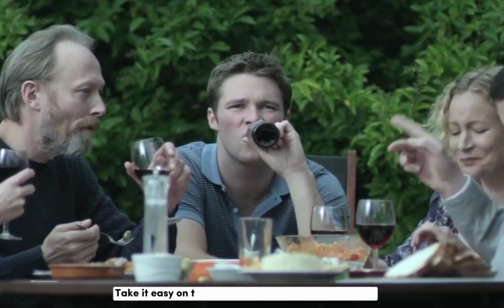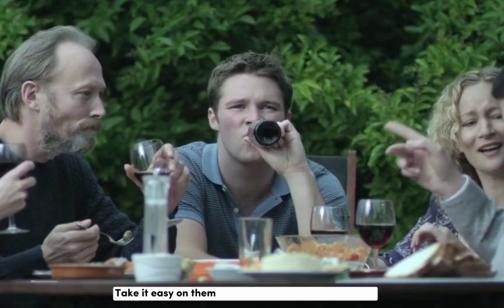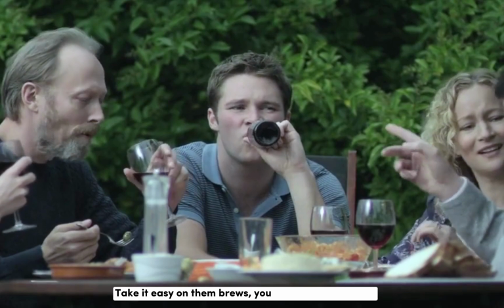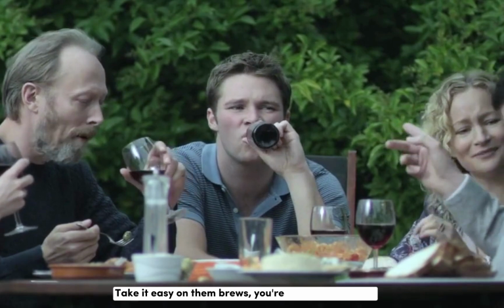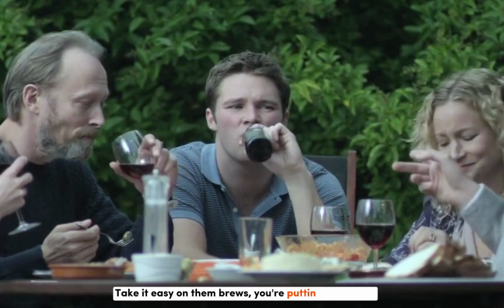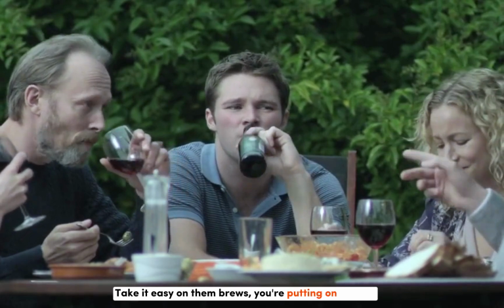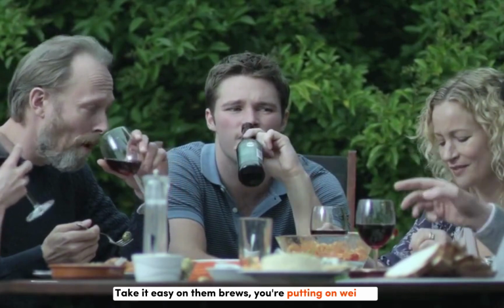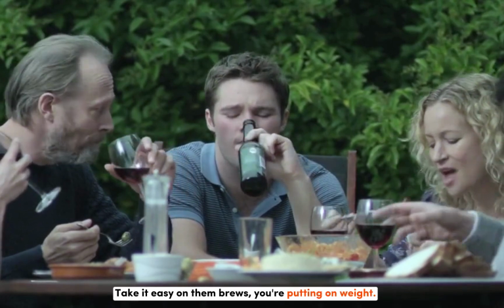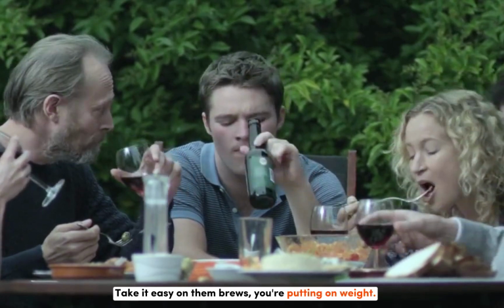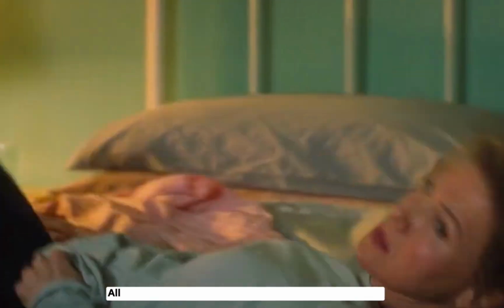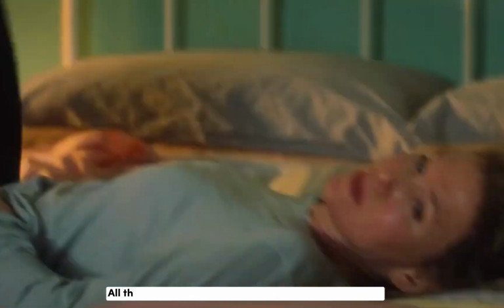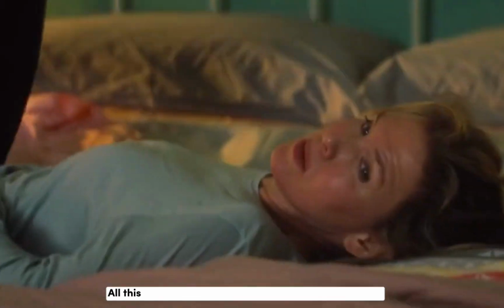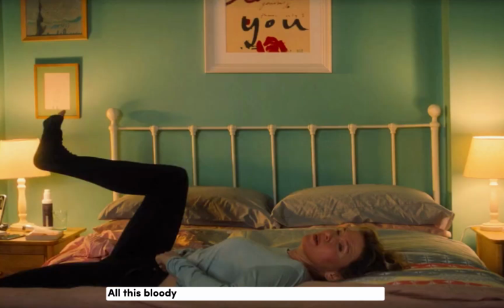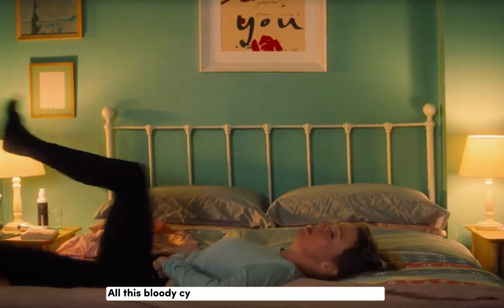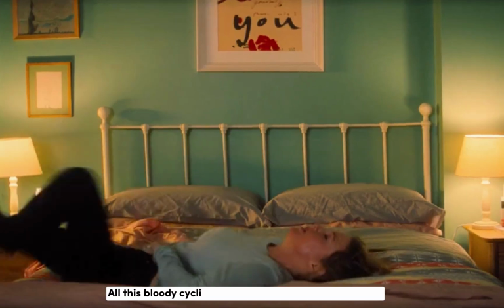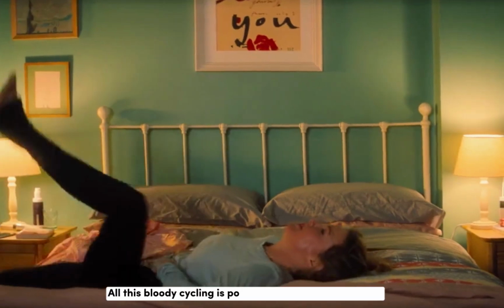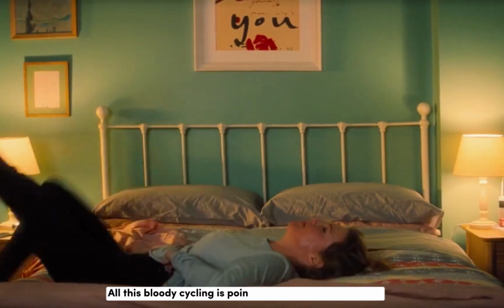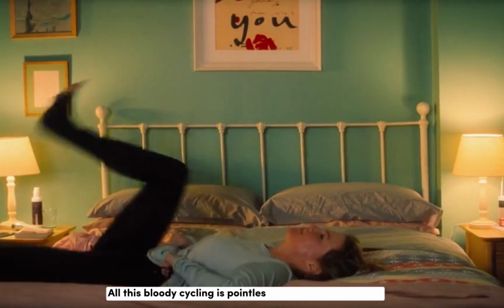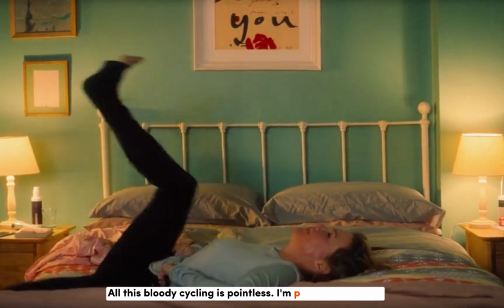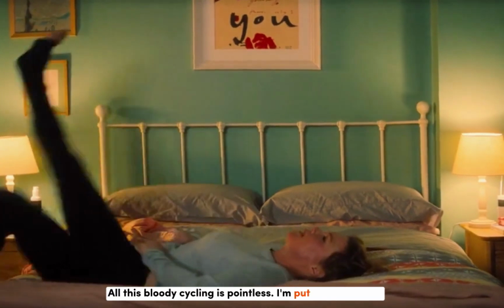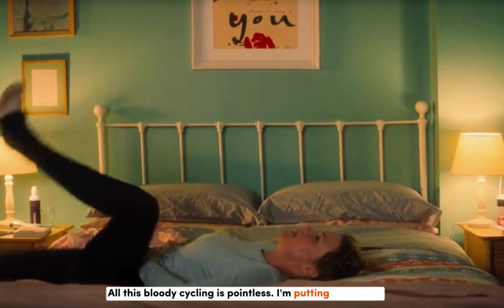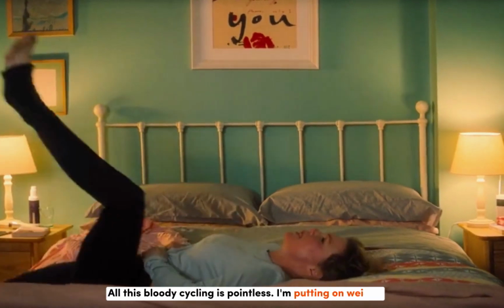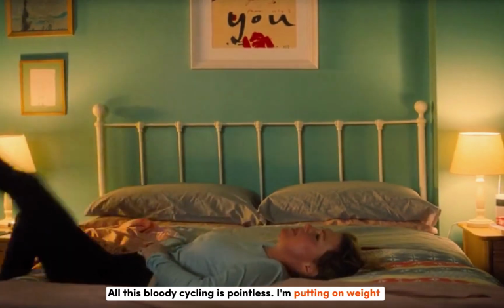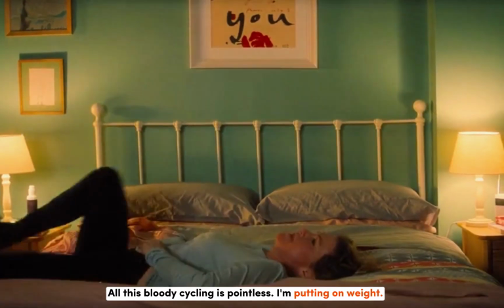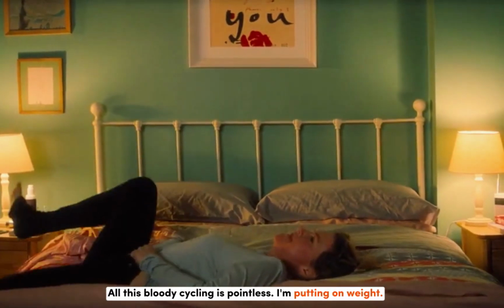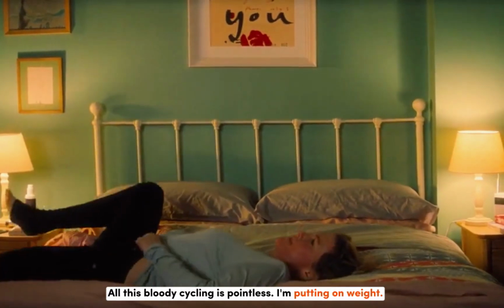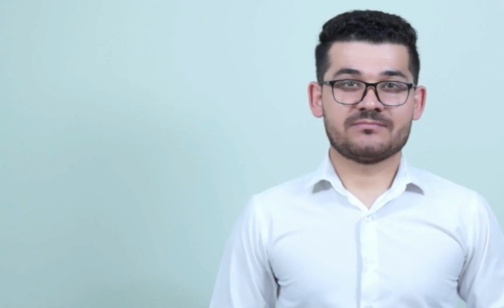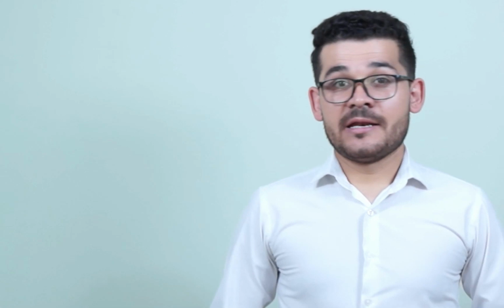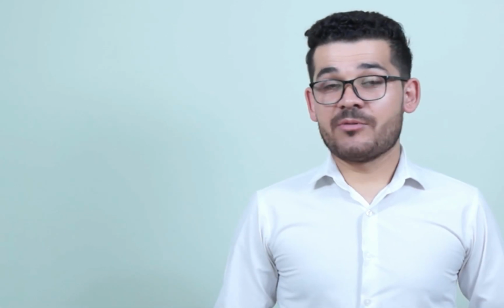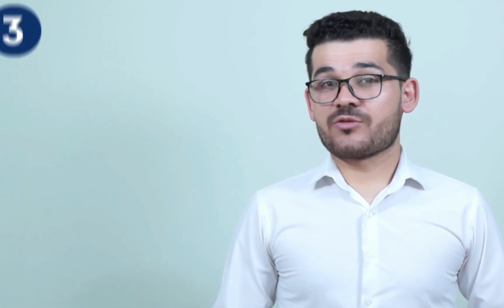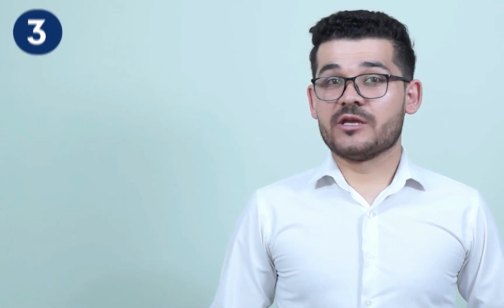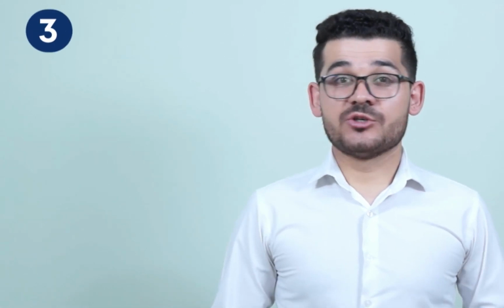He put on weight. Put on weight since we buried mama — take it easy on them. You're putting on weight. All this bloody cycling is pointless, I'm putting on weight.